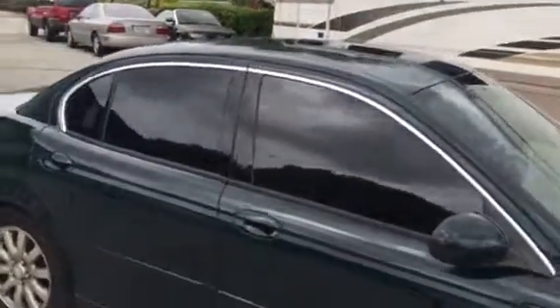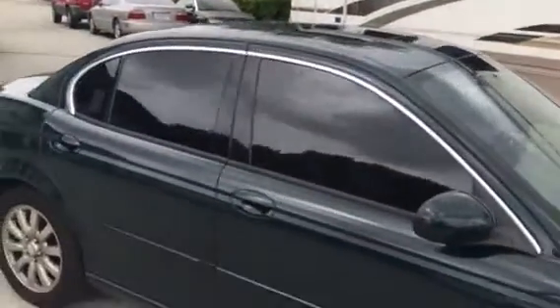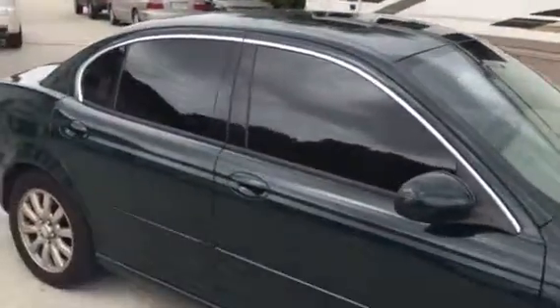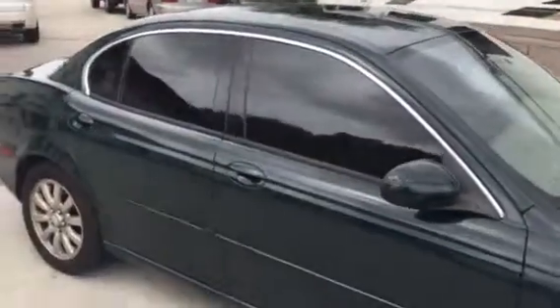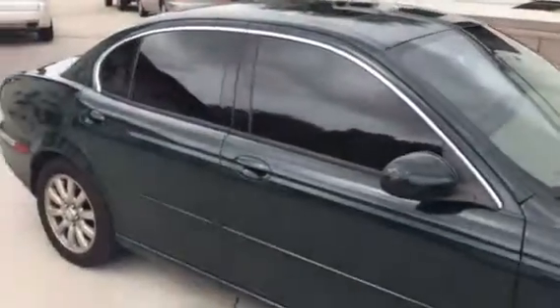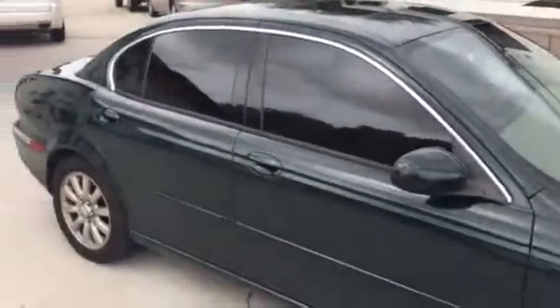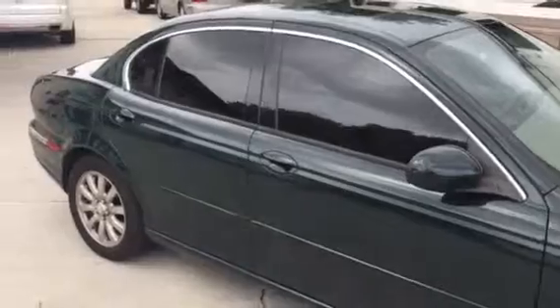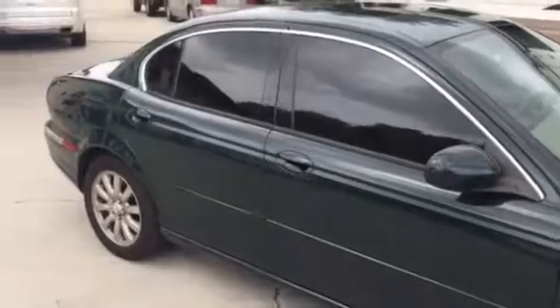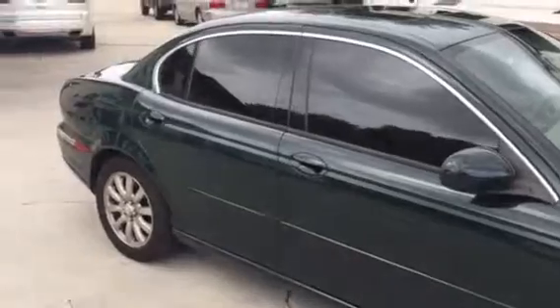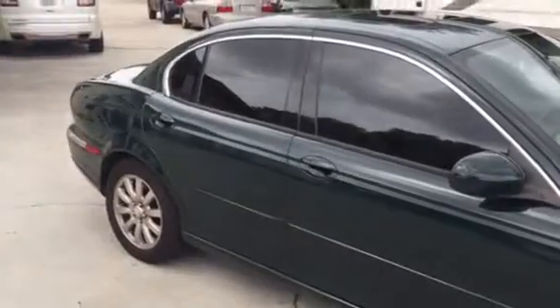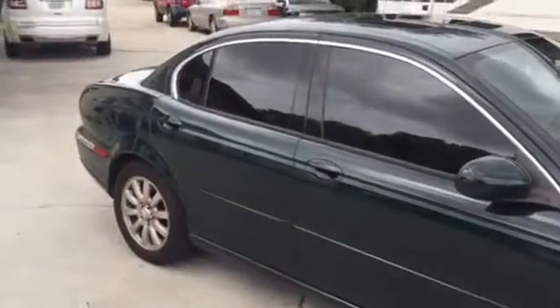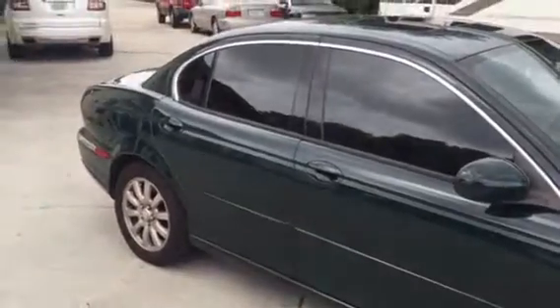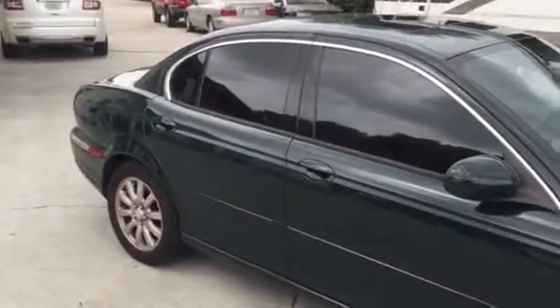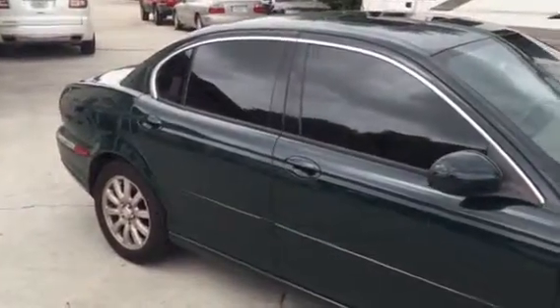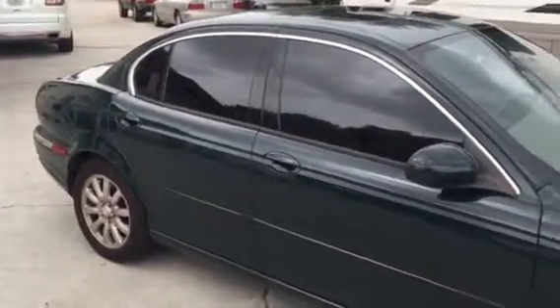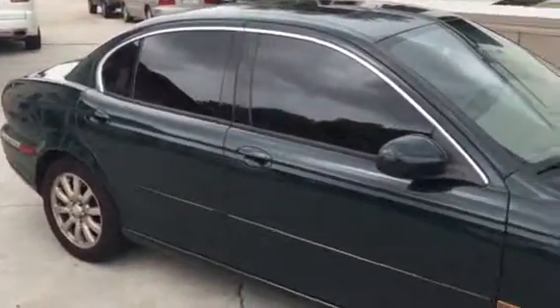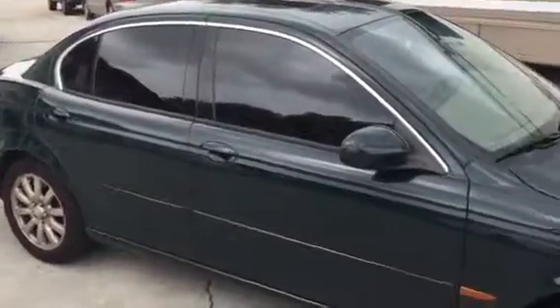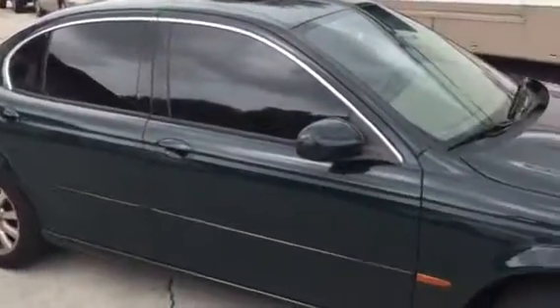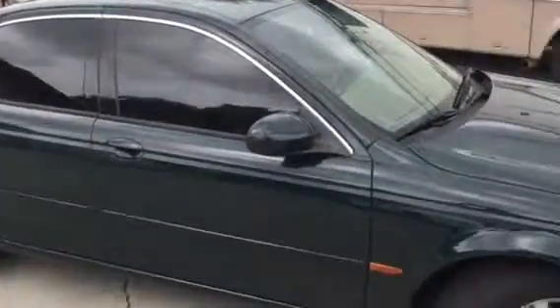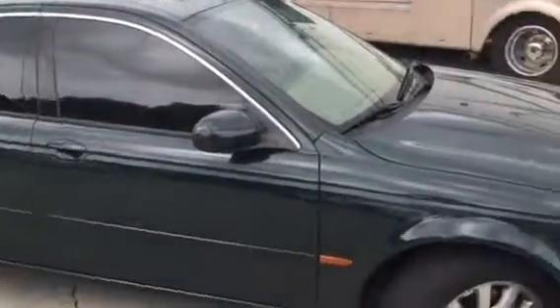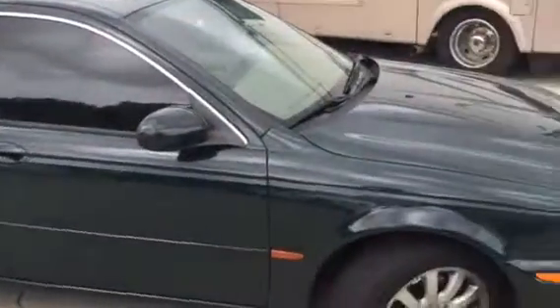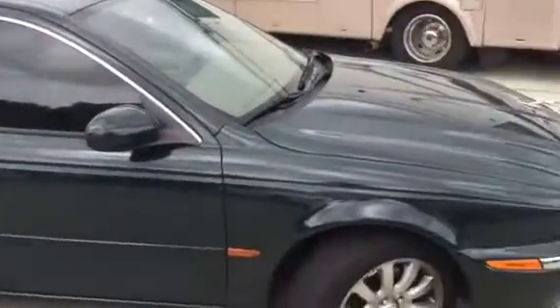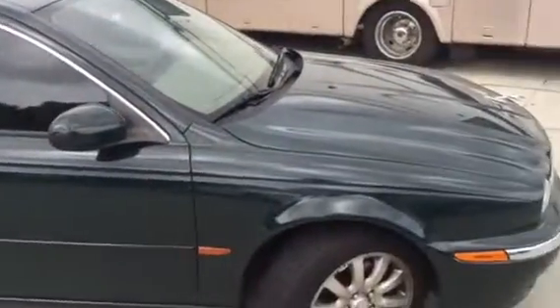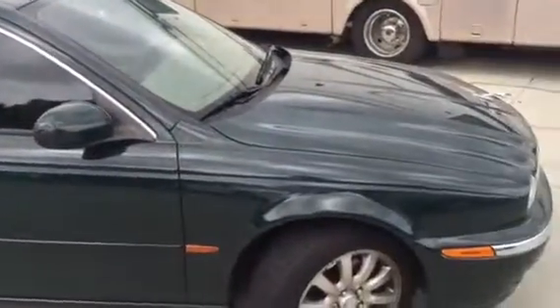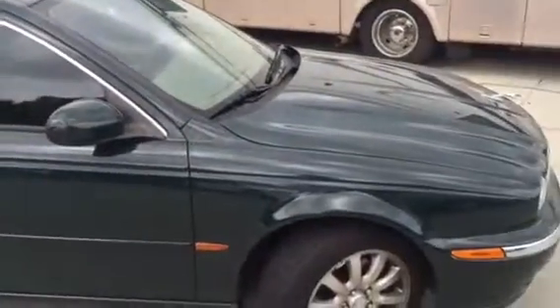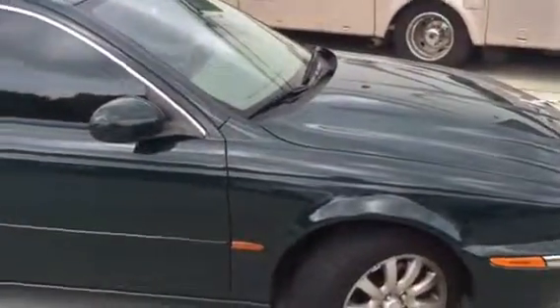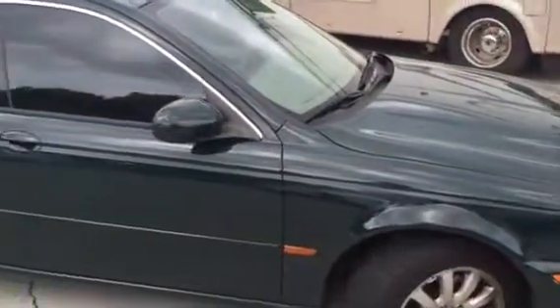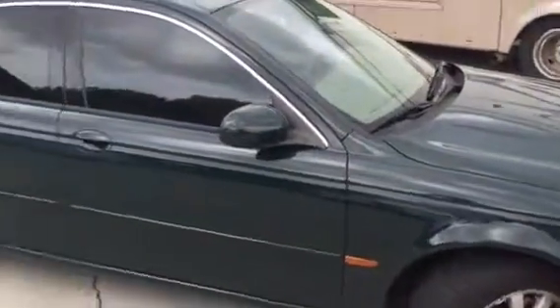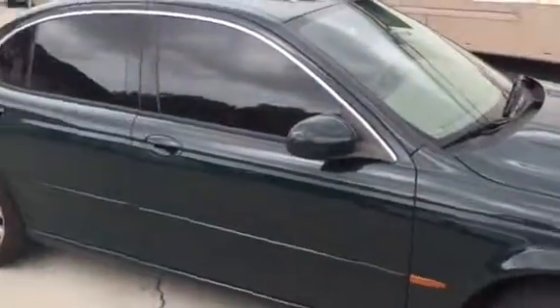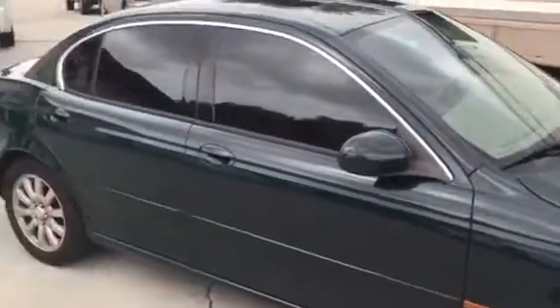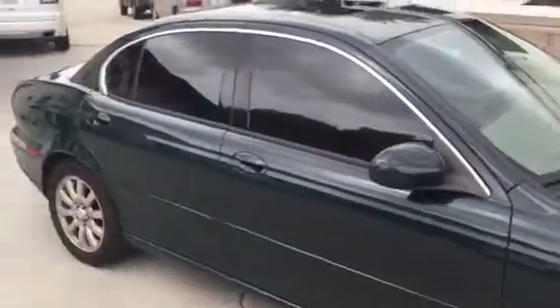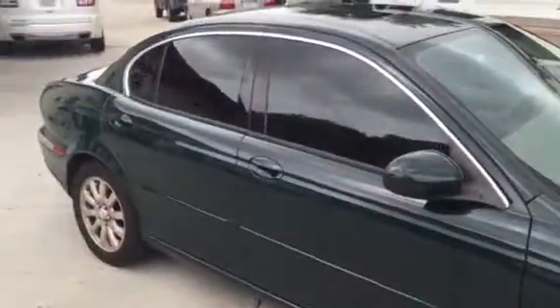We charge $350 to do the sides and the back of any vehicle in this material, whether it's a car, truck, or SUV.